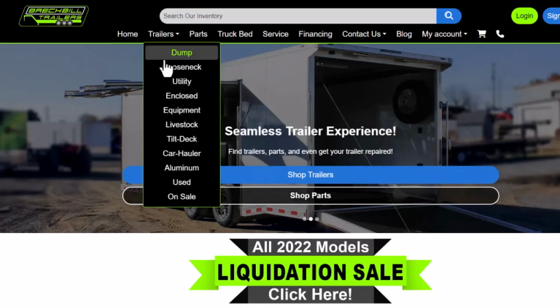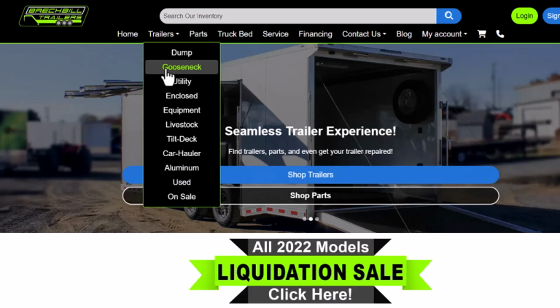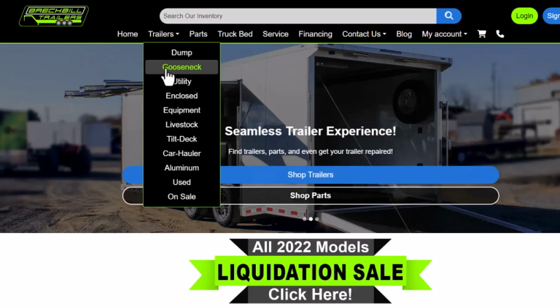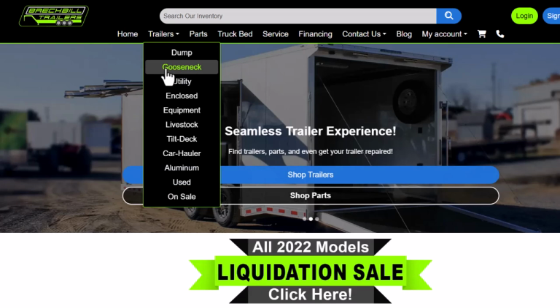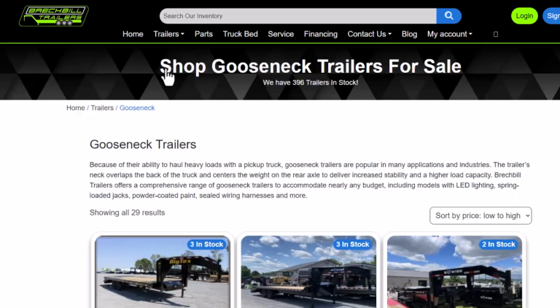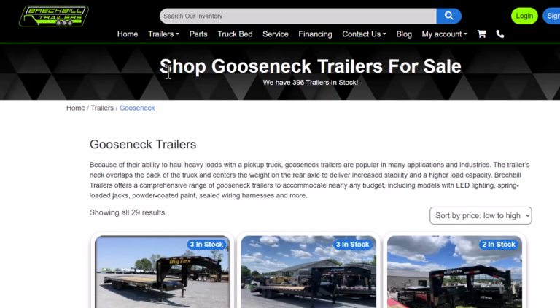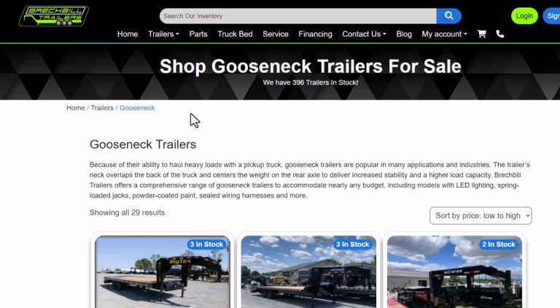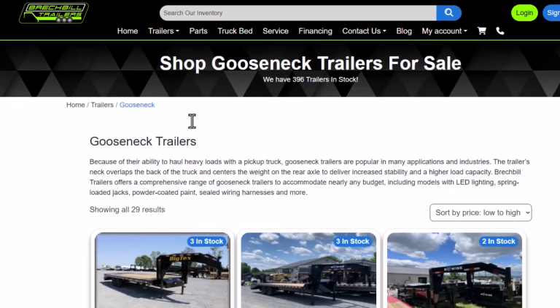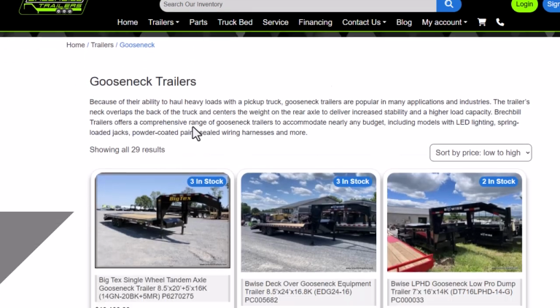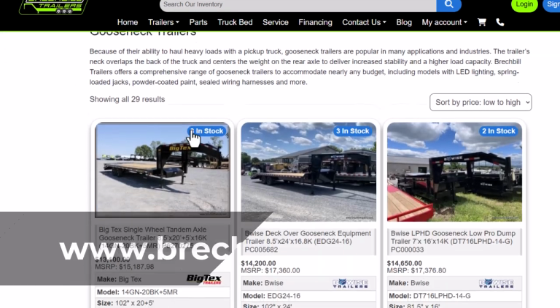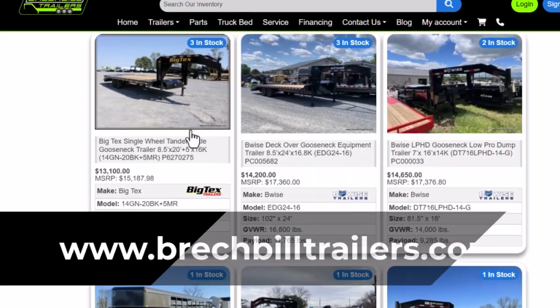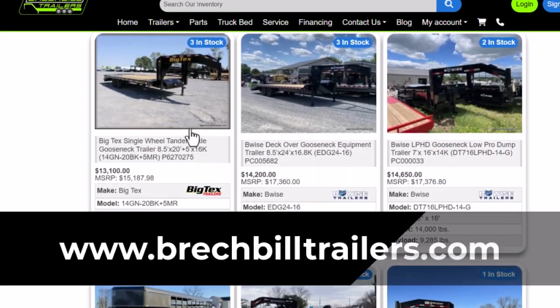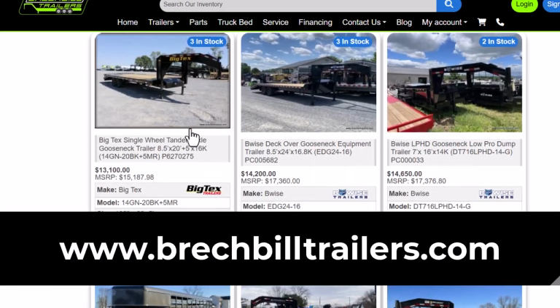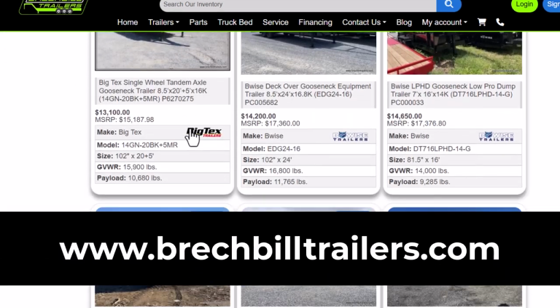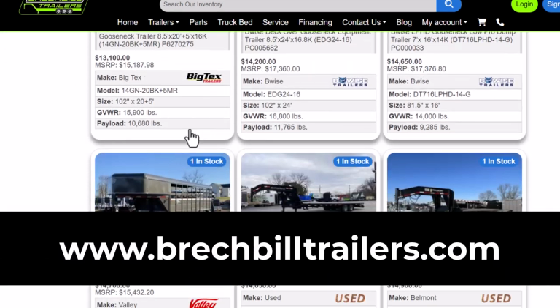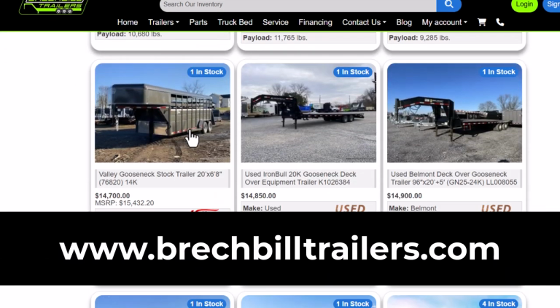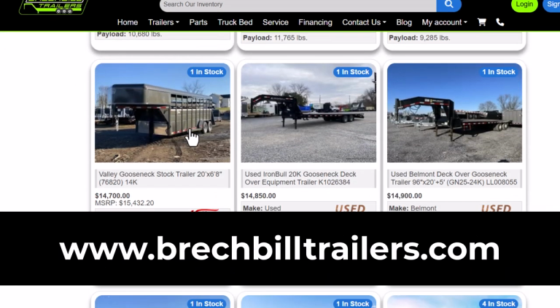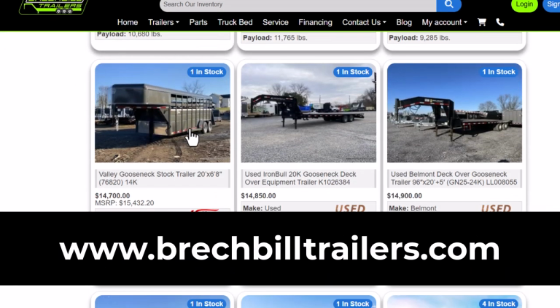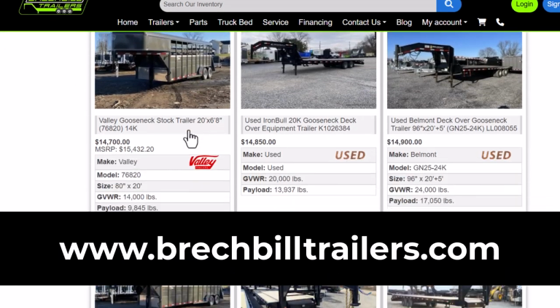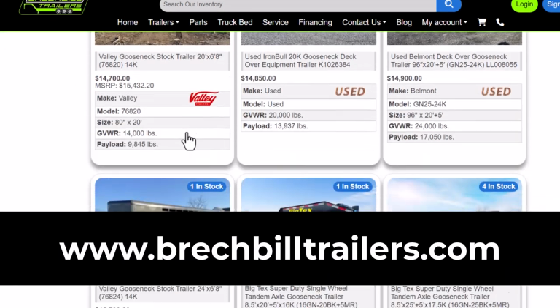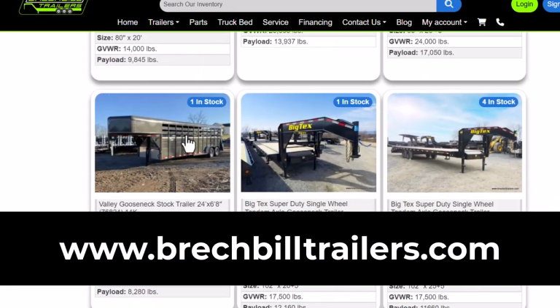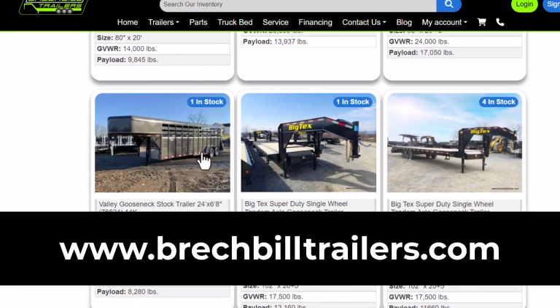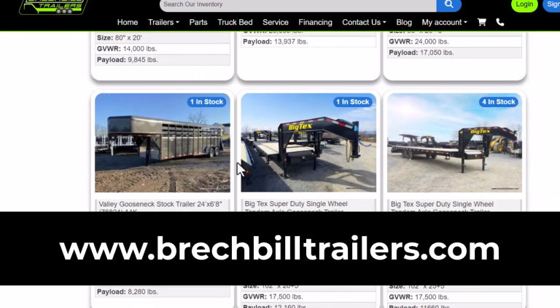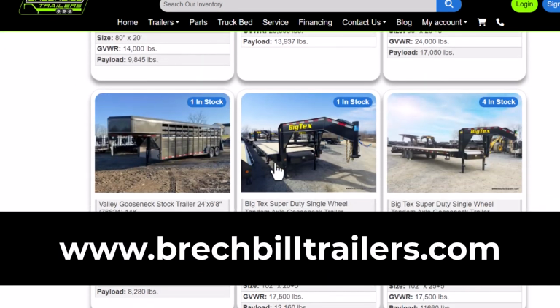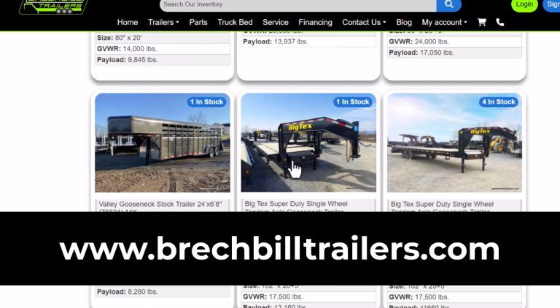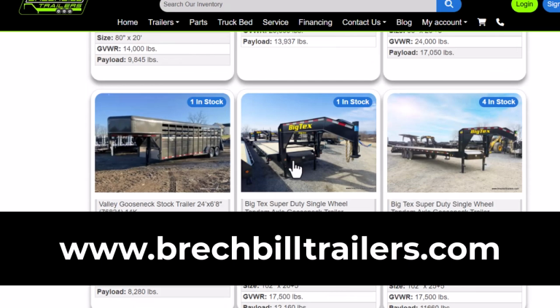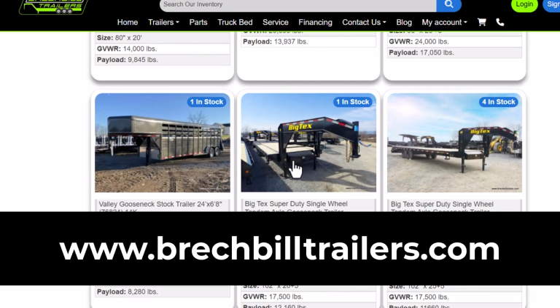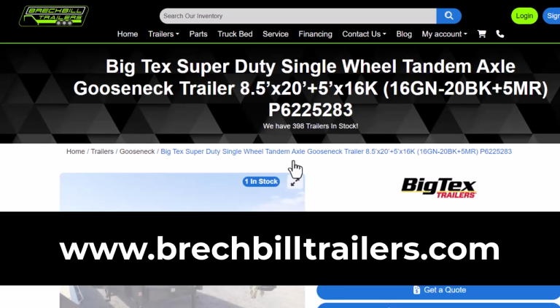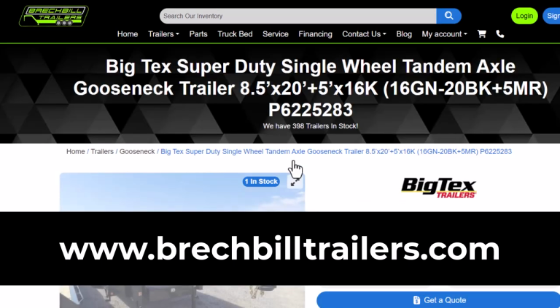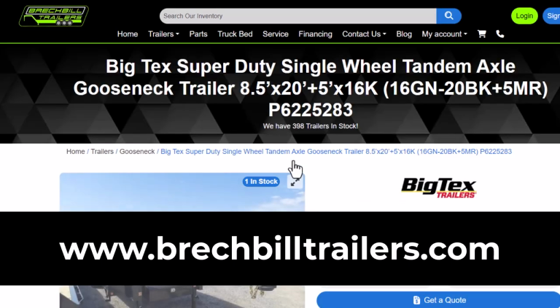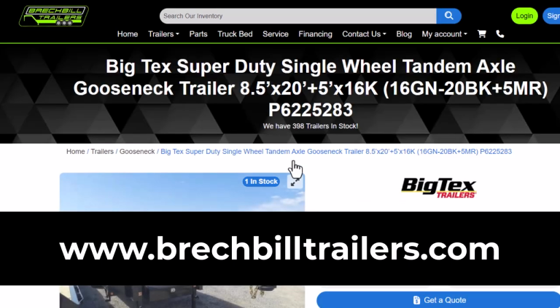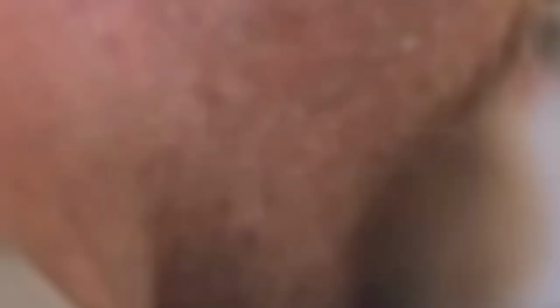To reserve this trailer, view all of our live inventory, or apply for financing, visit our website at www.breckvilletrailers.com.